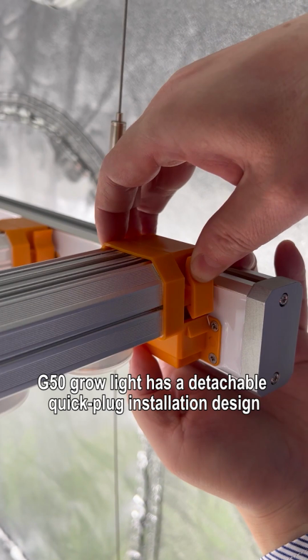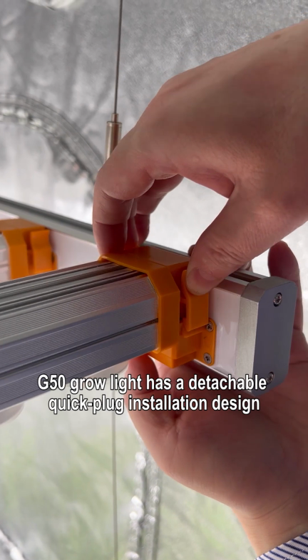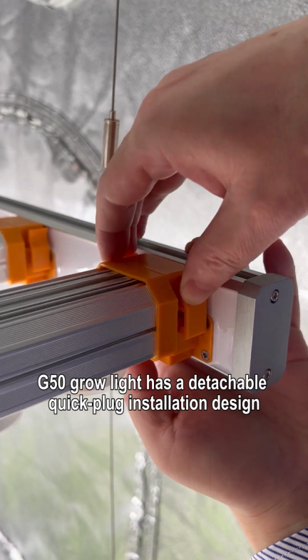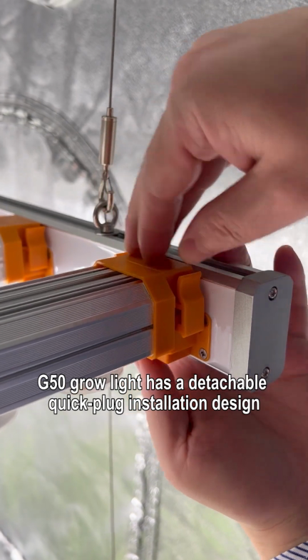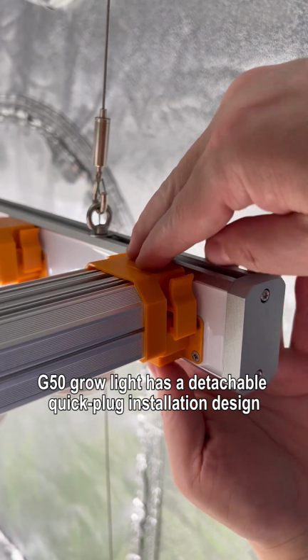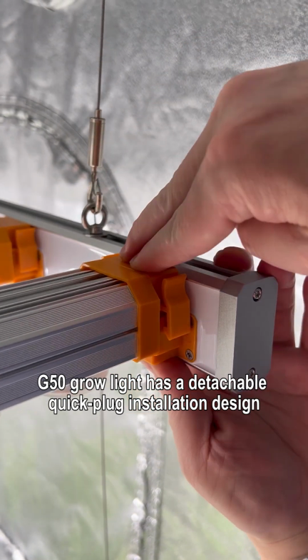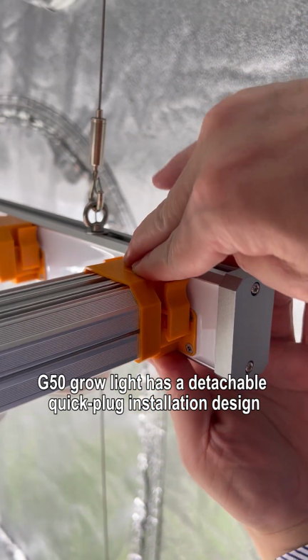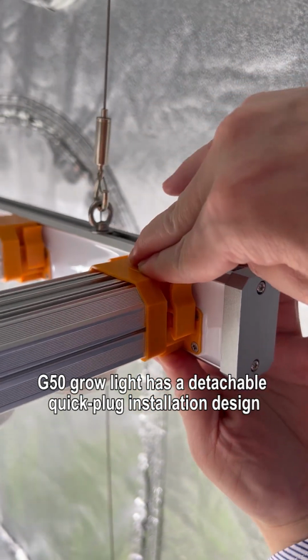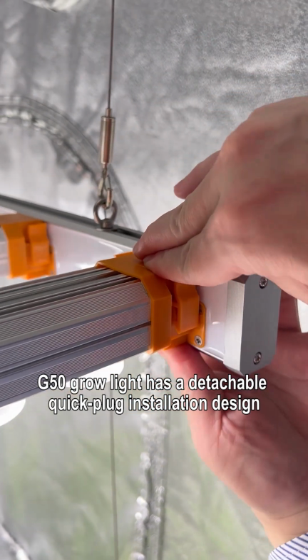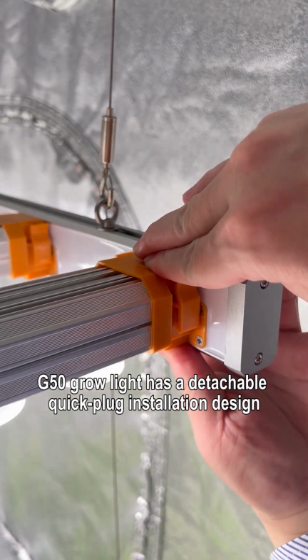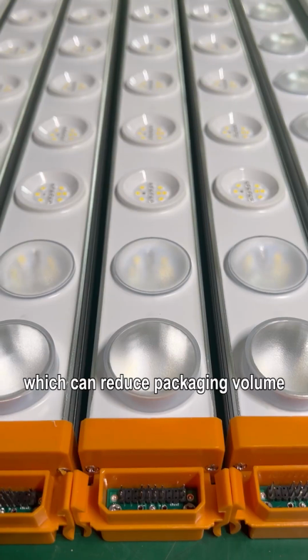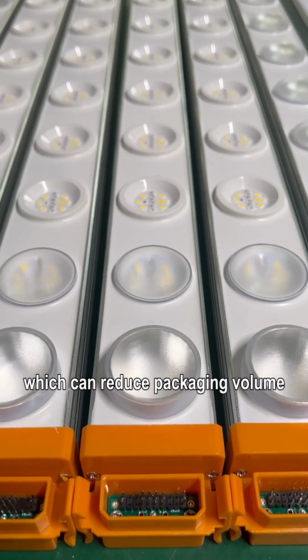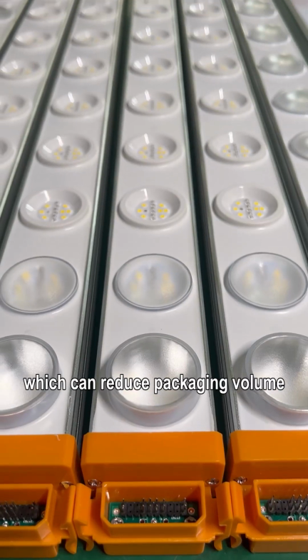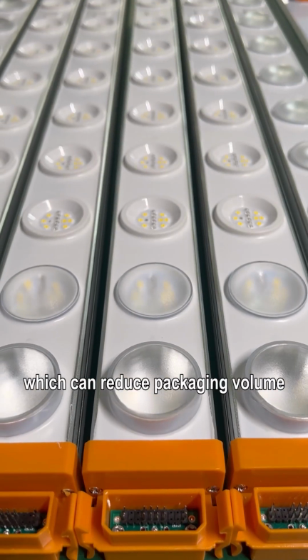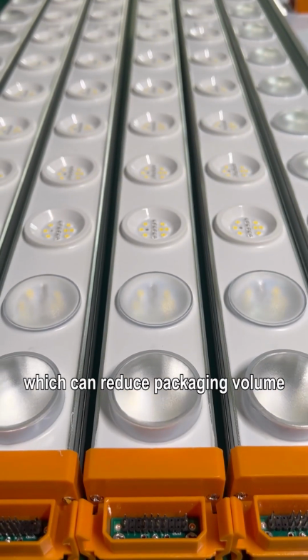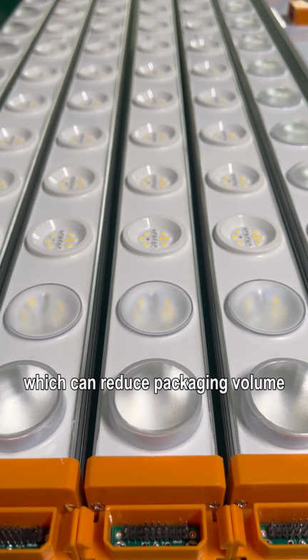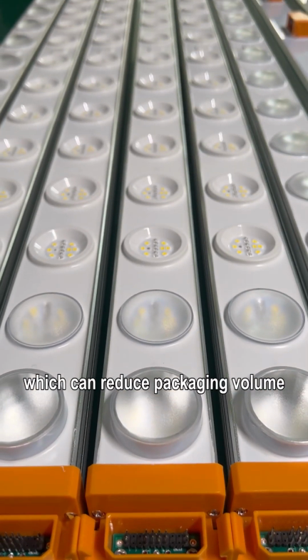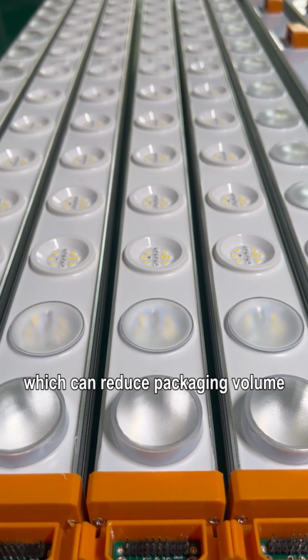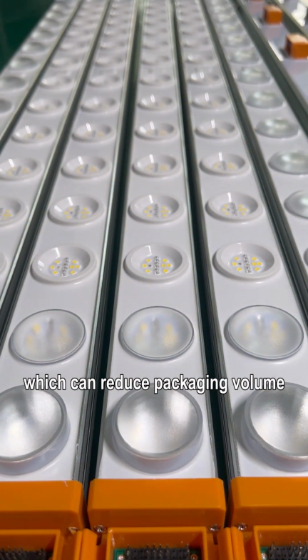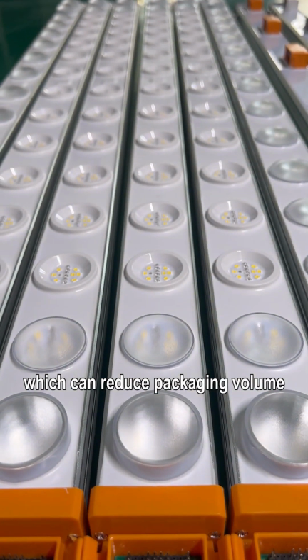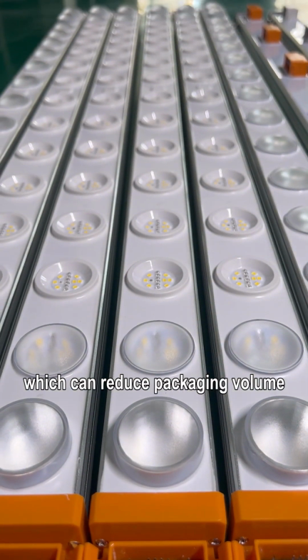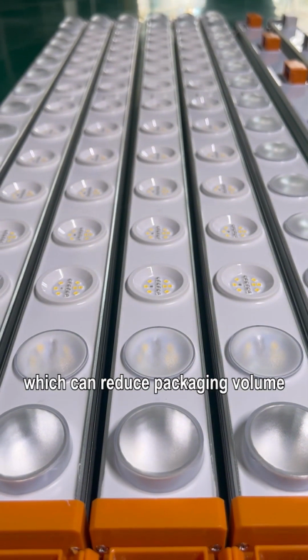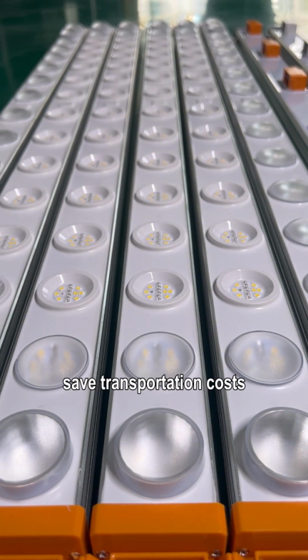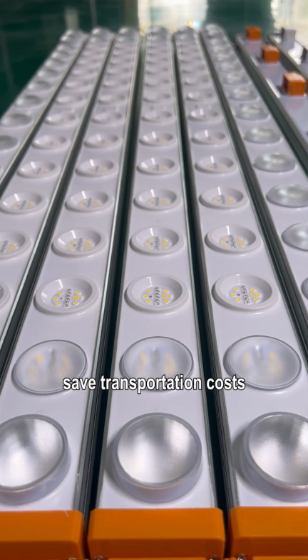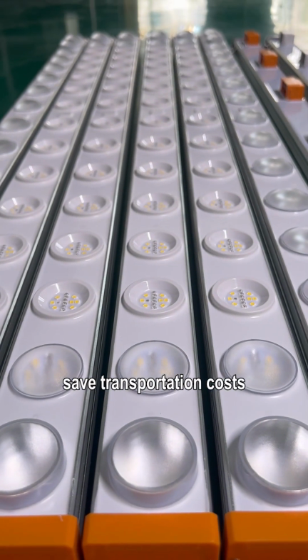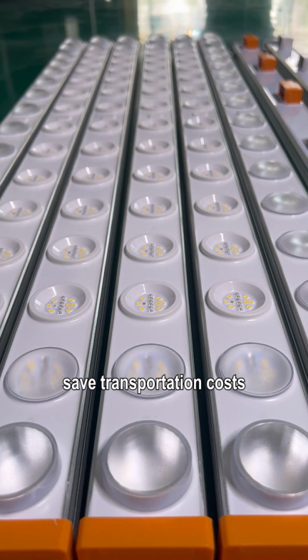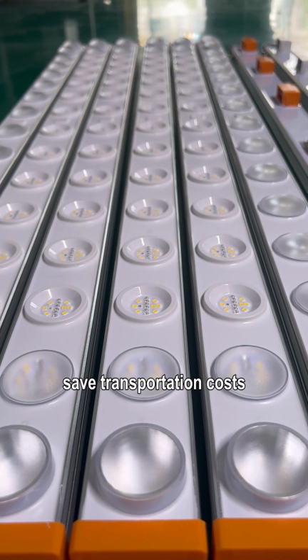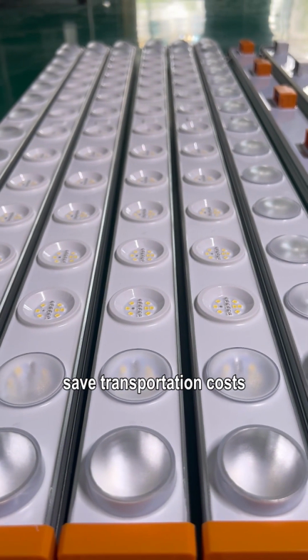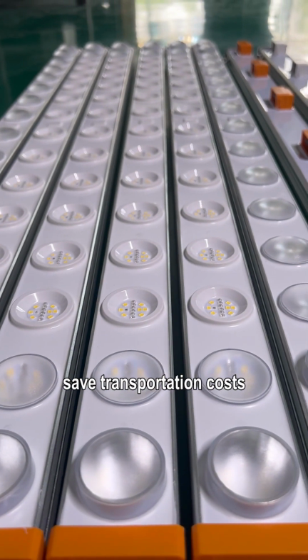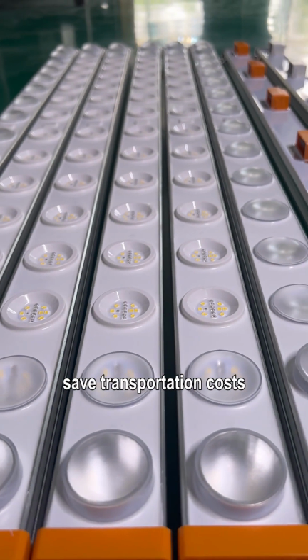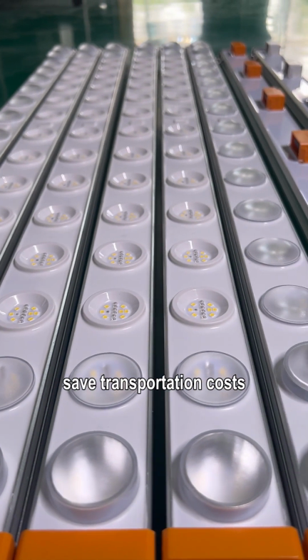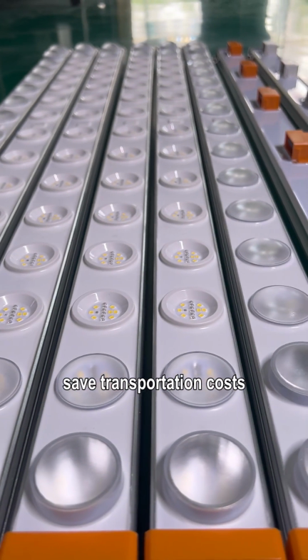The G50 grow light also features a detachable quick plug installation design, which can reduce packaging volume and save transportation costs.